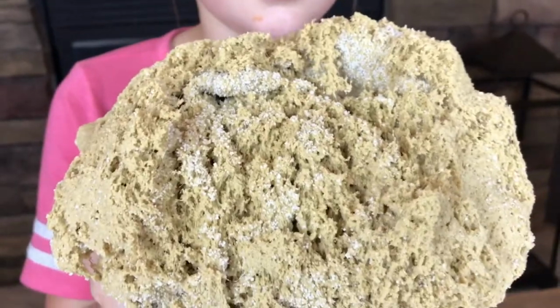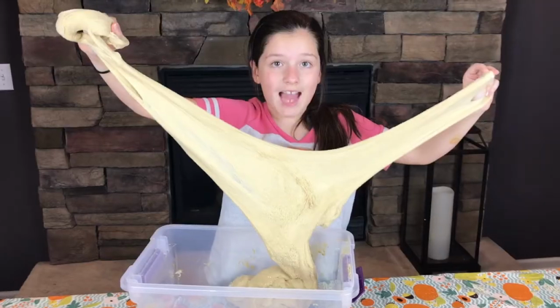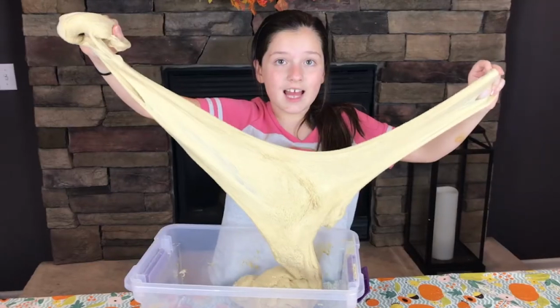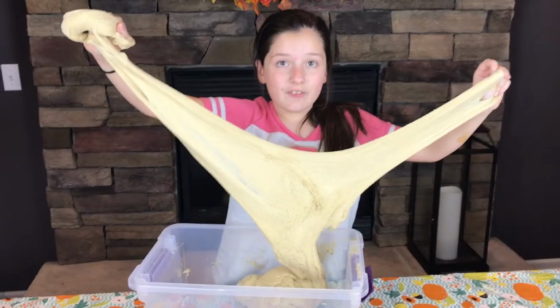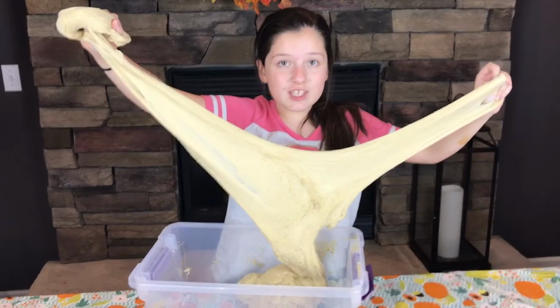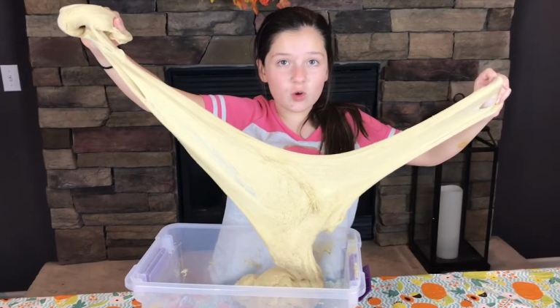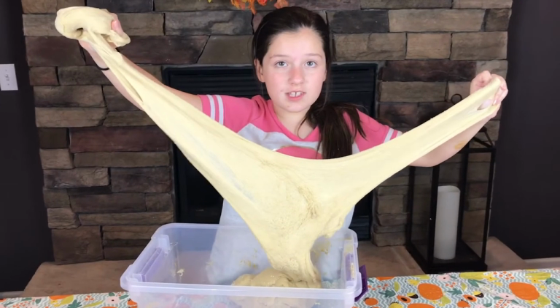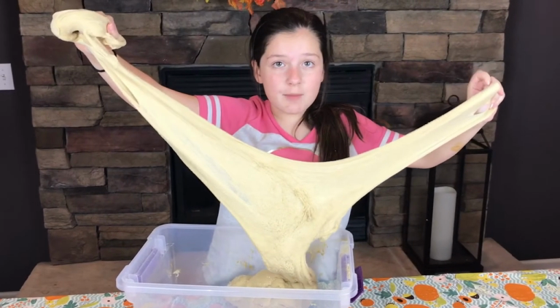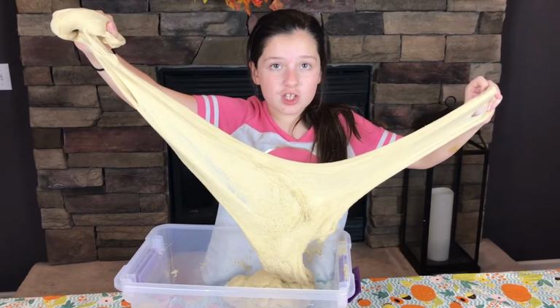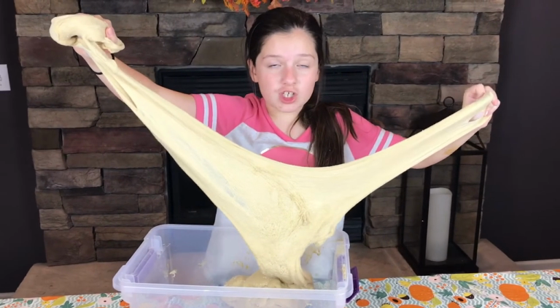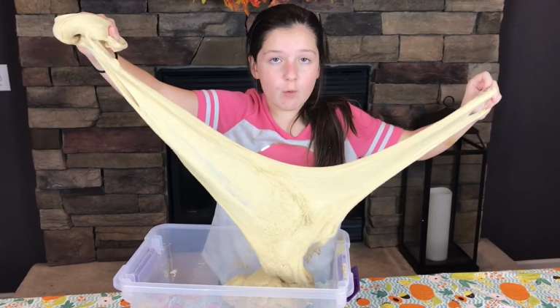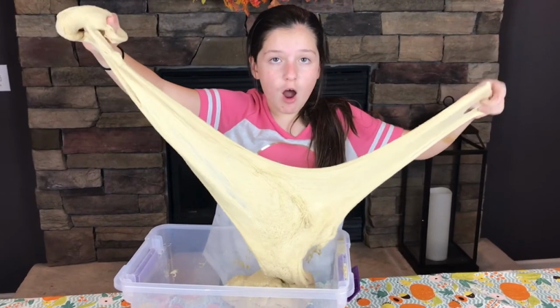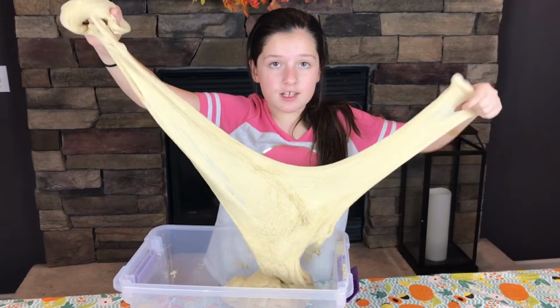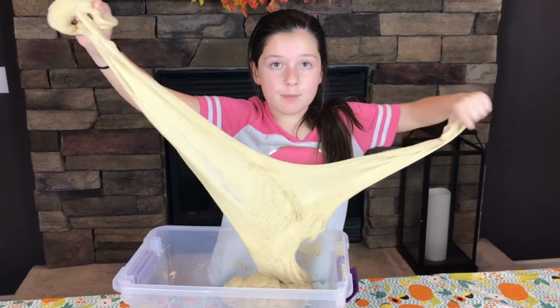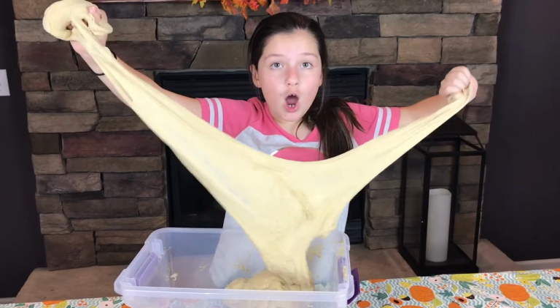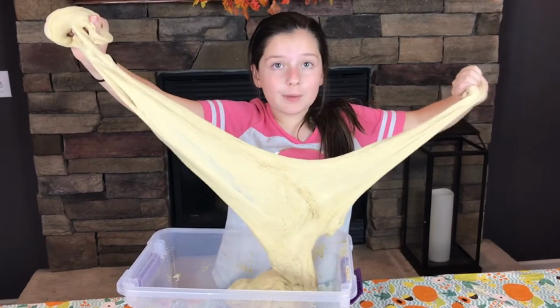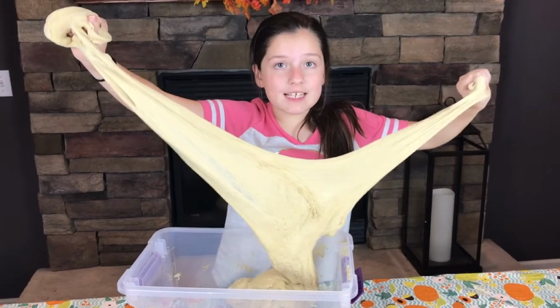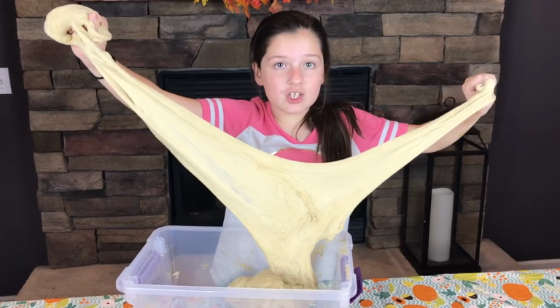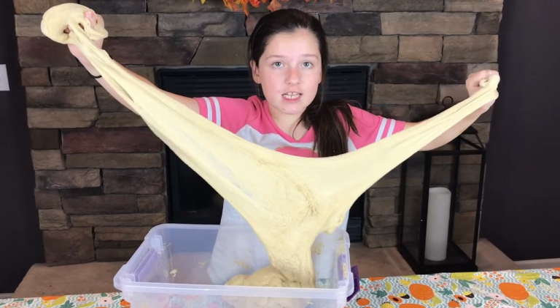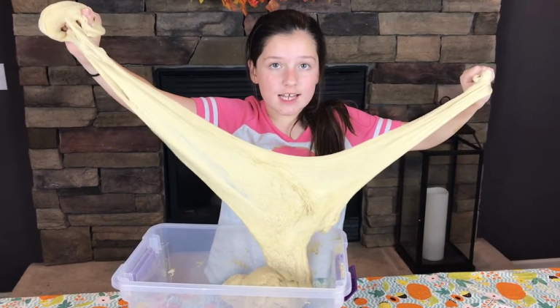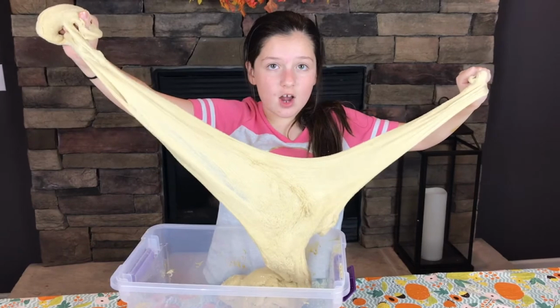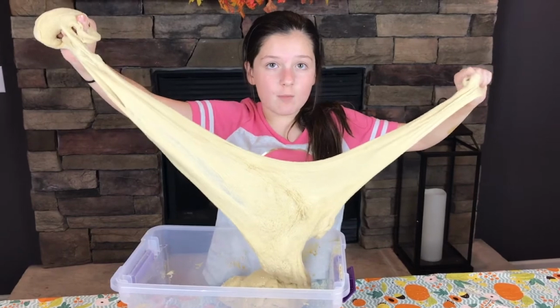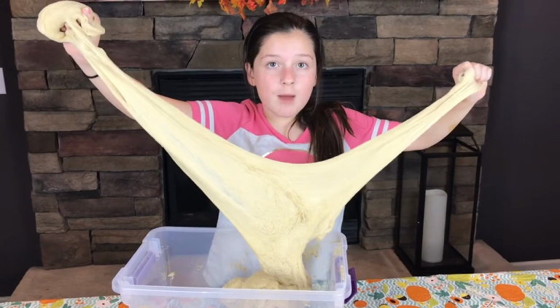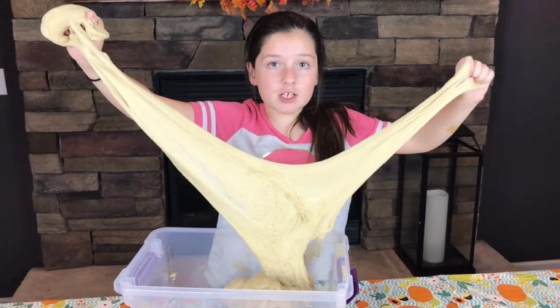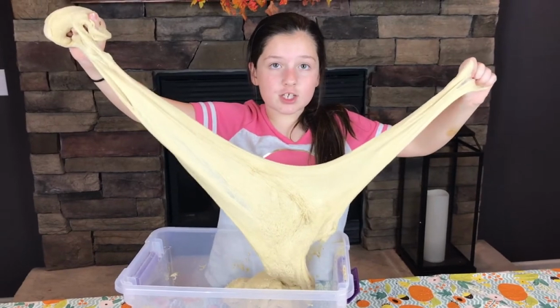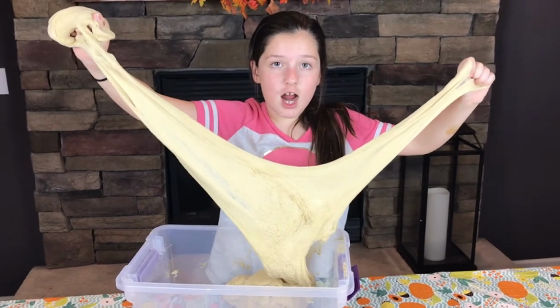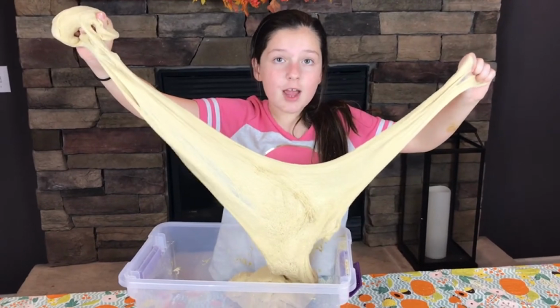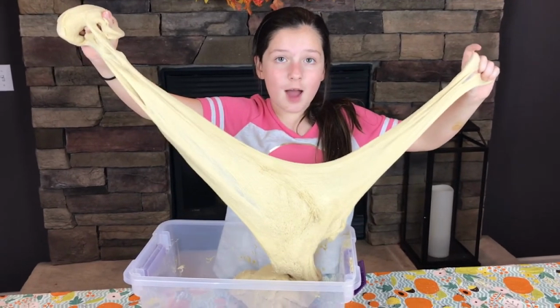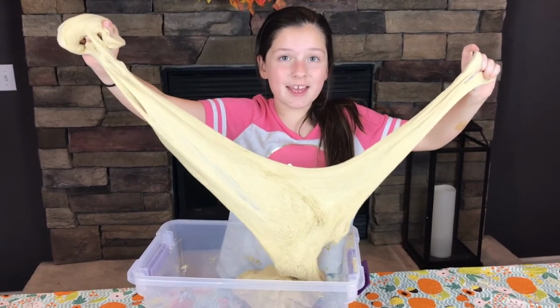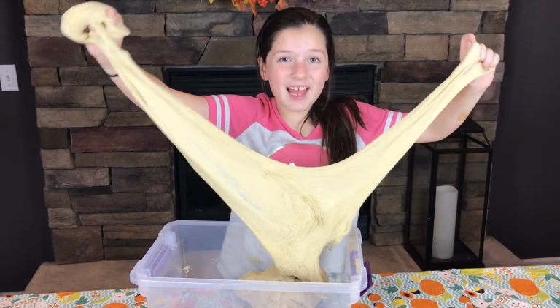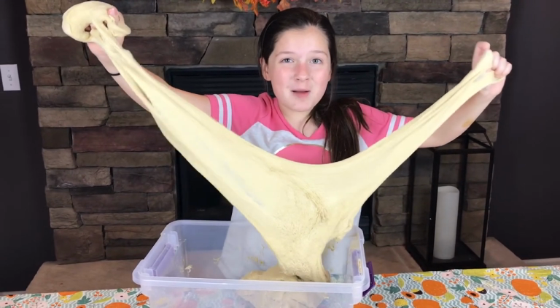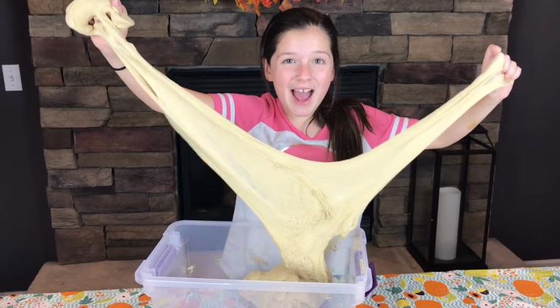Guys, this is what it's supposed to look like. This gold slime turned out awesome. Hope you guys get to try this at home. Make sure to subscribe, comment, and like. Bye!